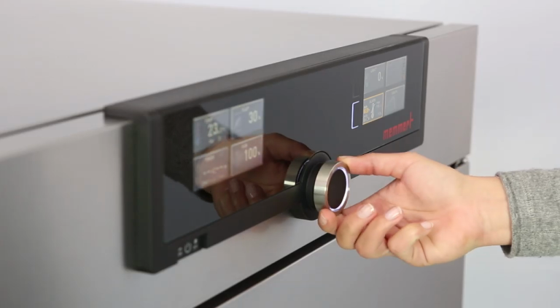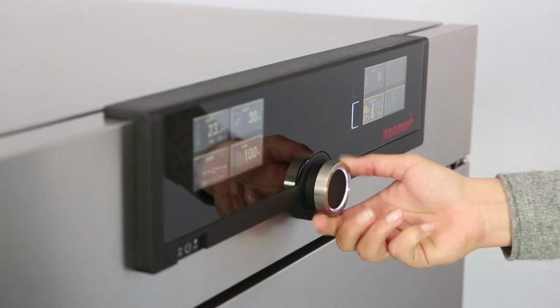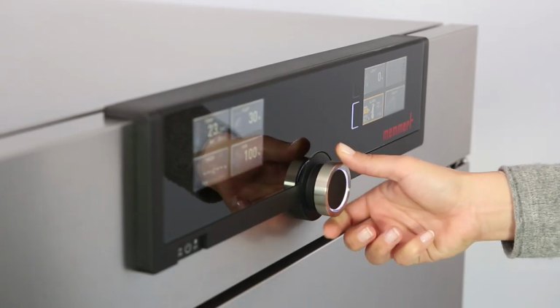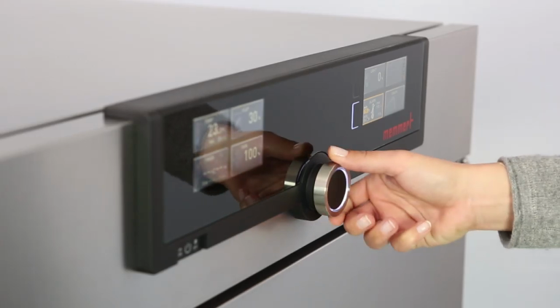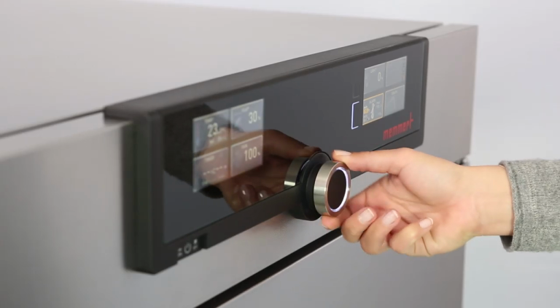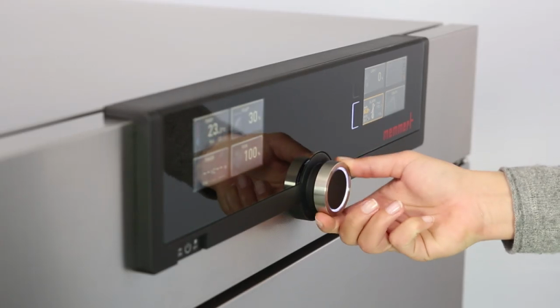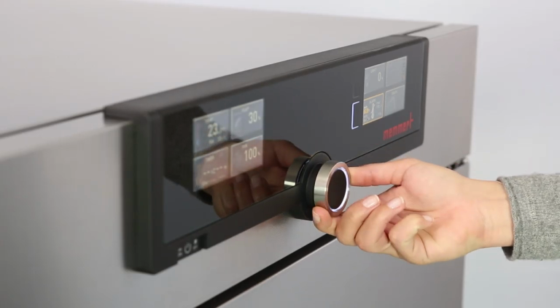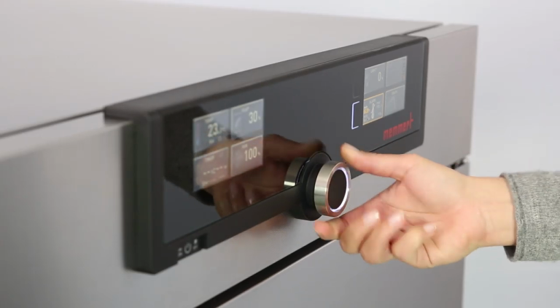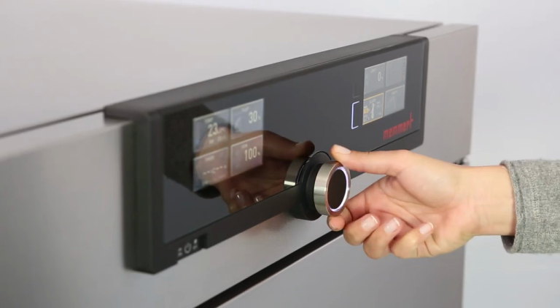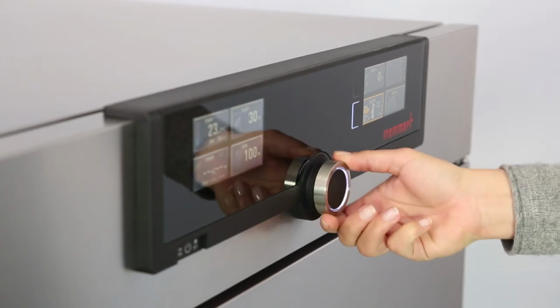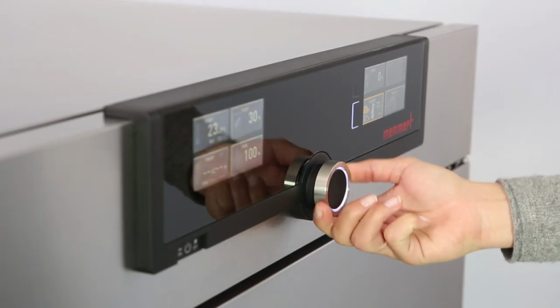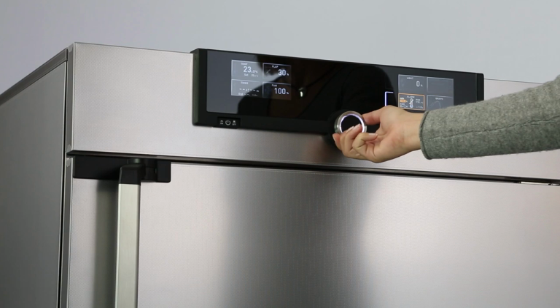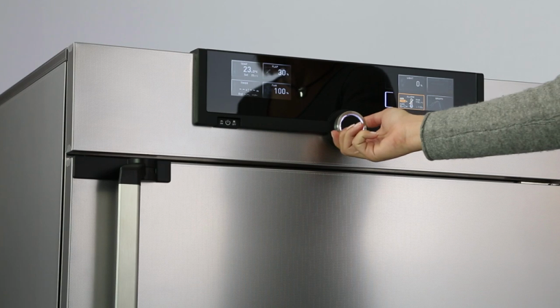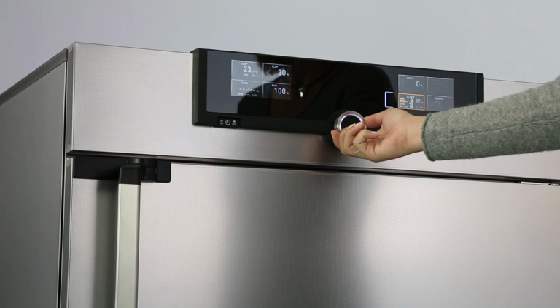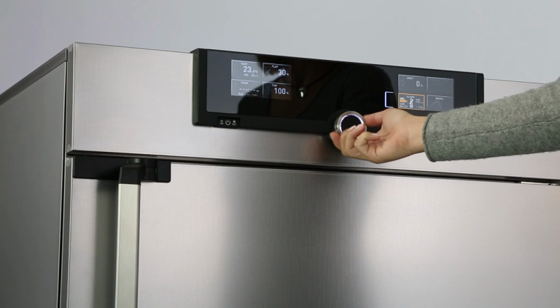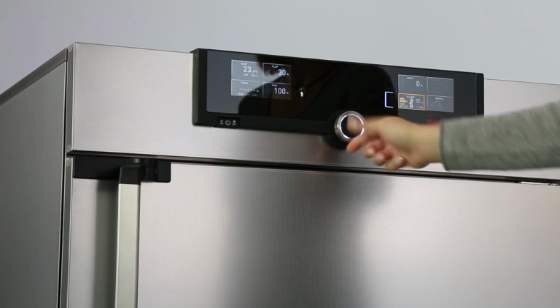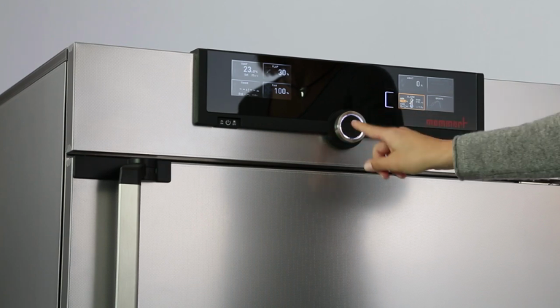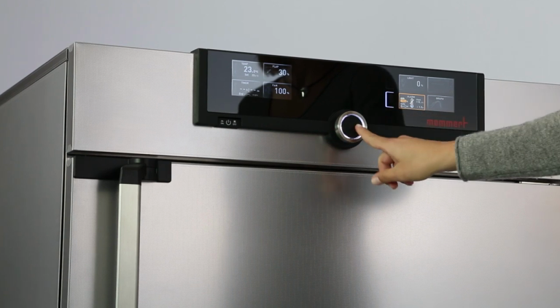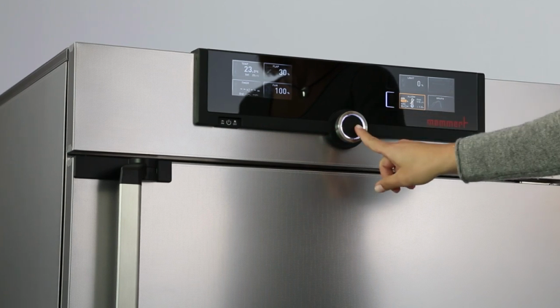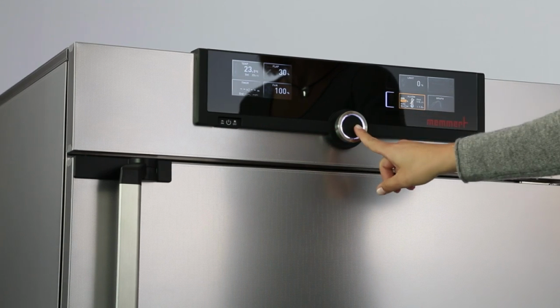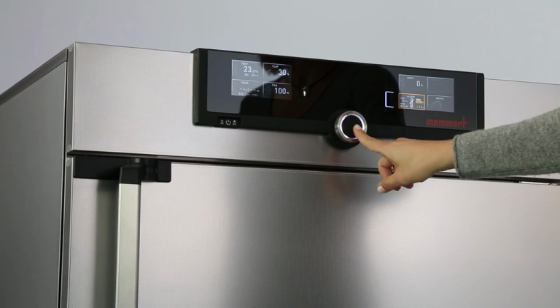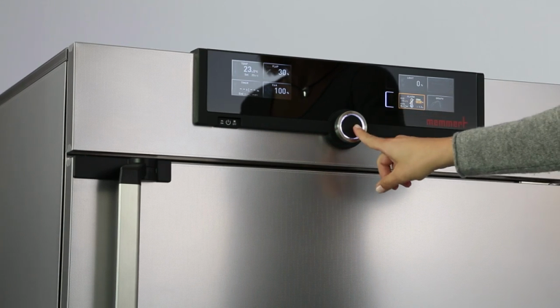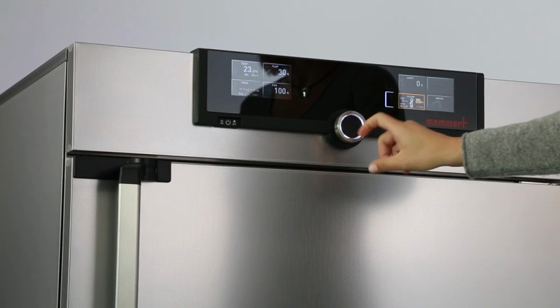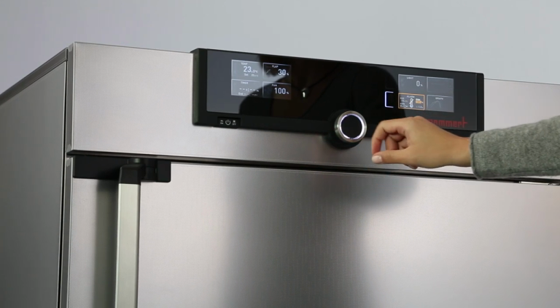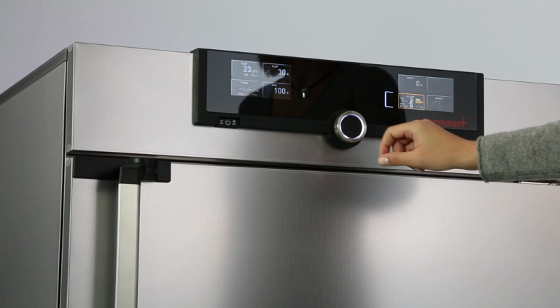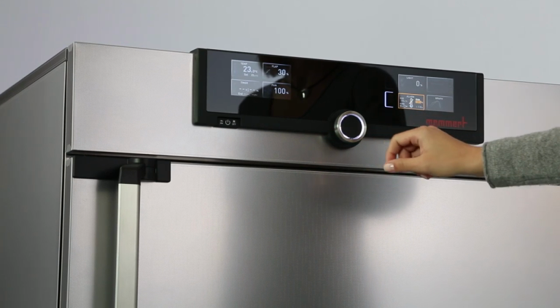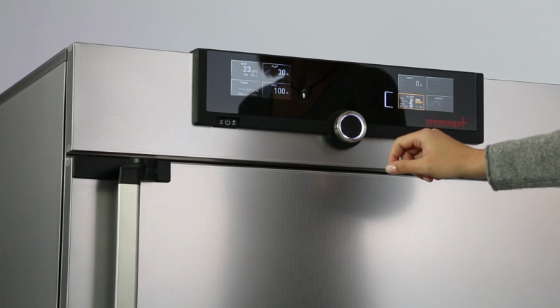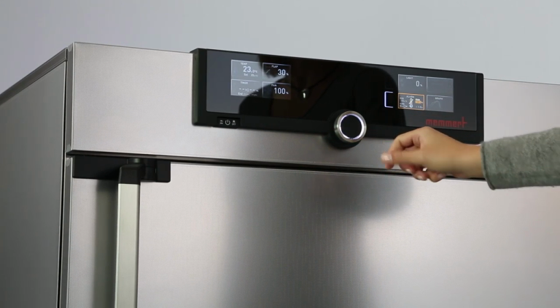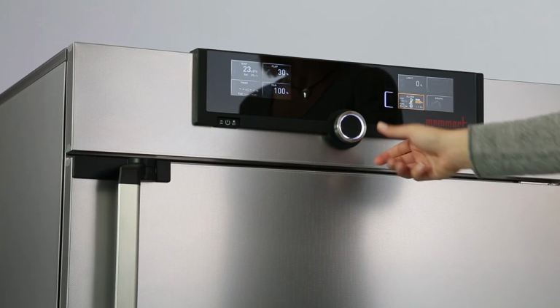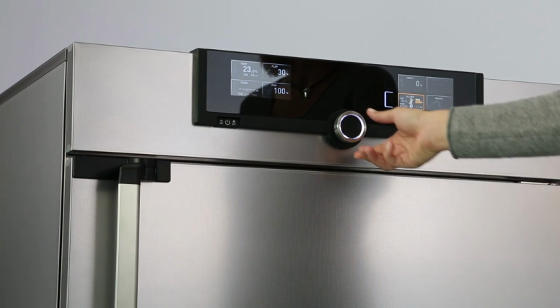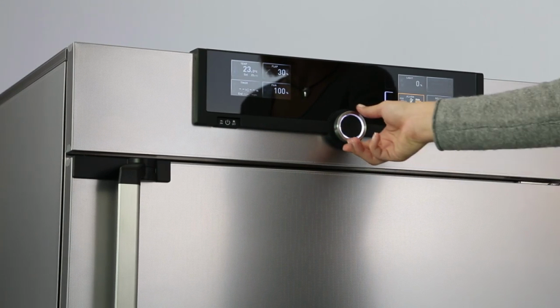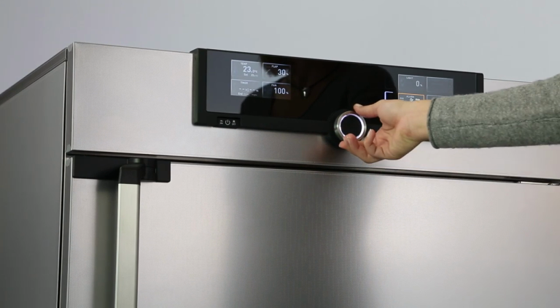In the right display, you can, for example, set temperature monitoring or apply specific parameters such as CO2 and humidity.